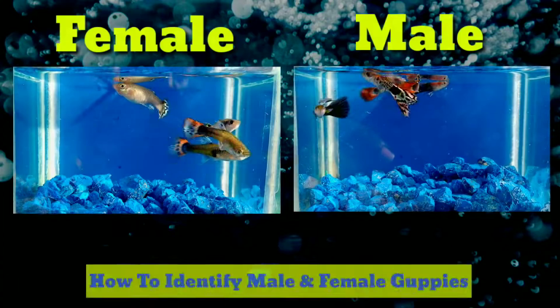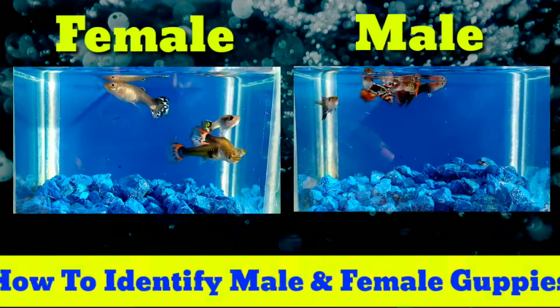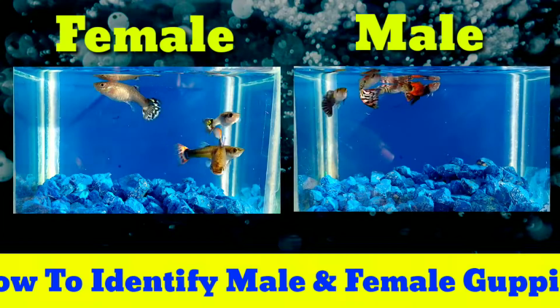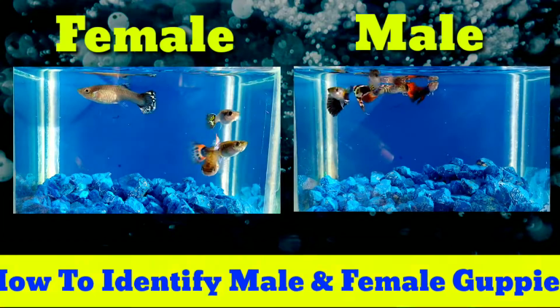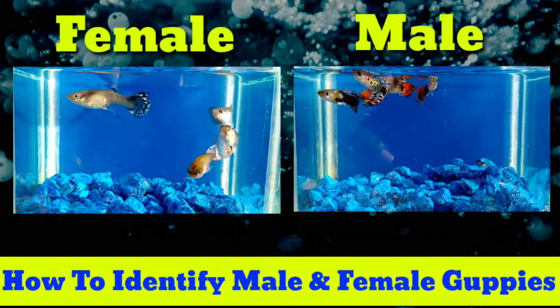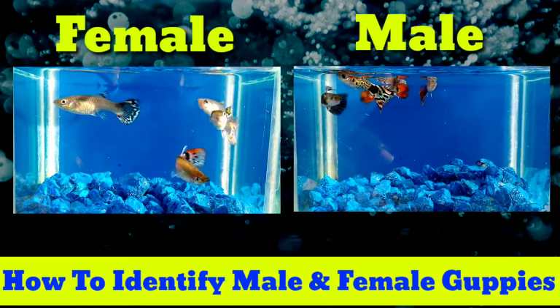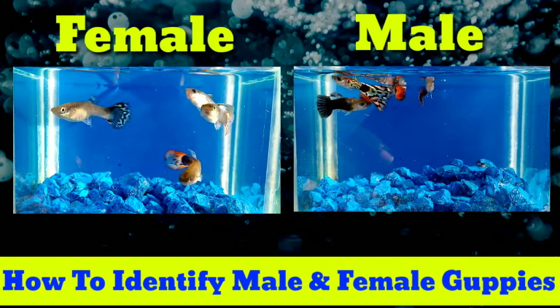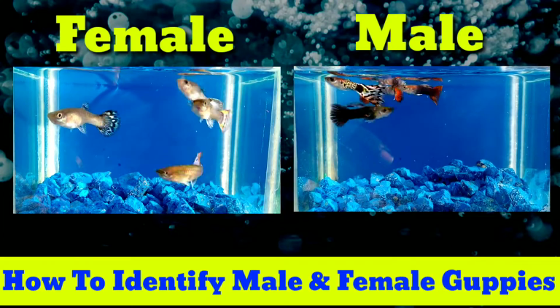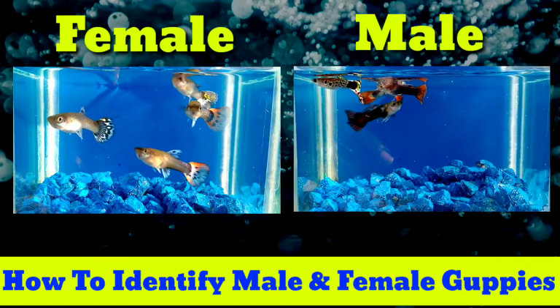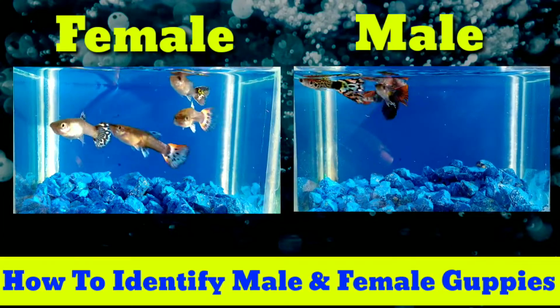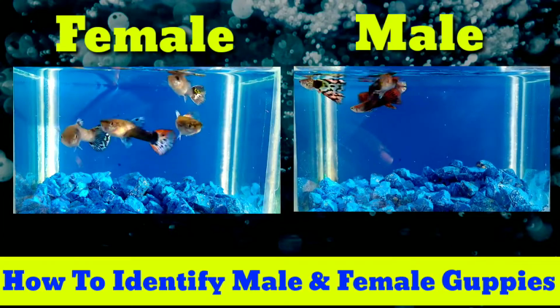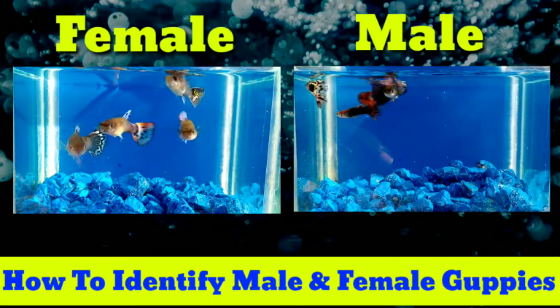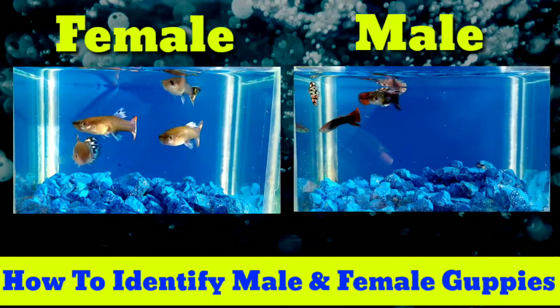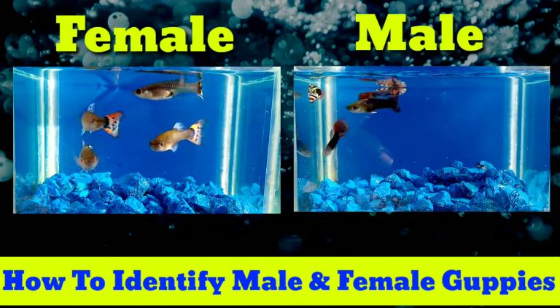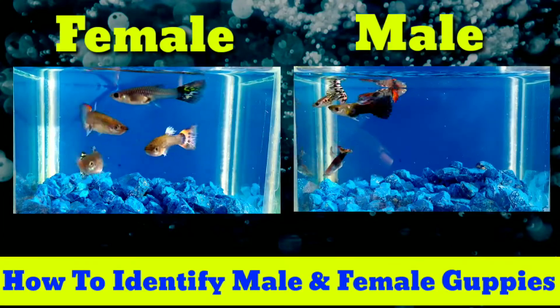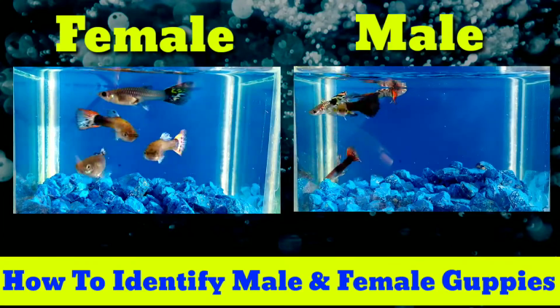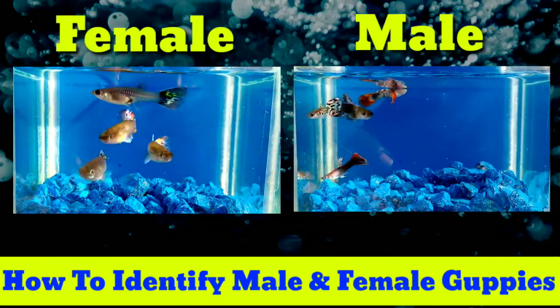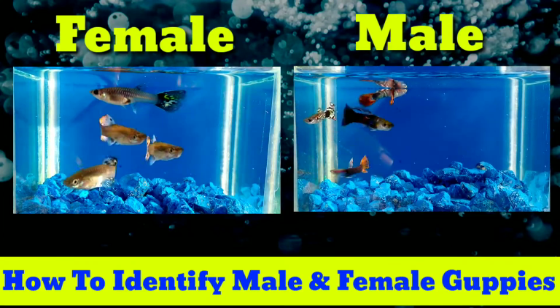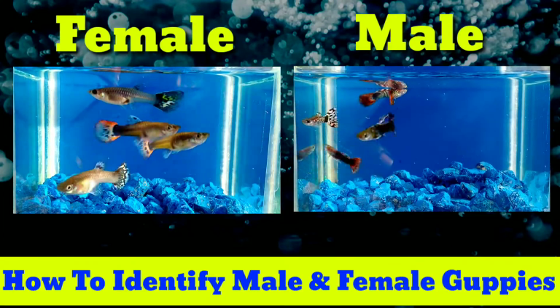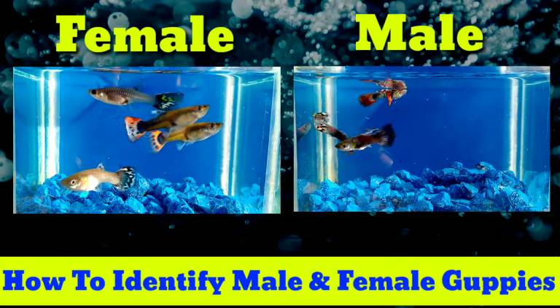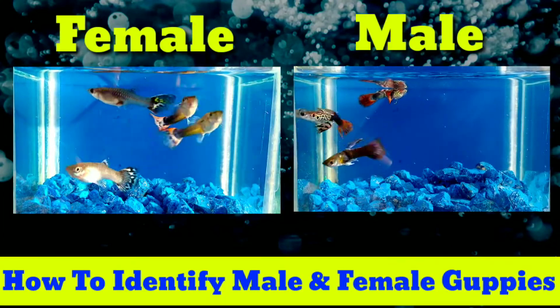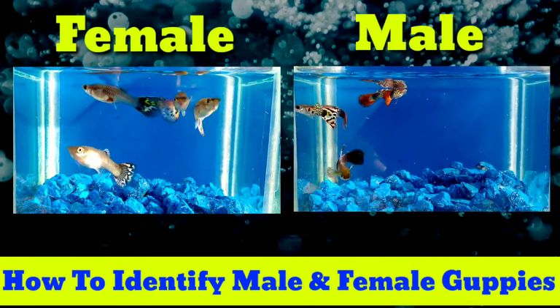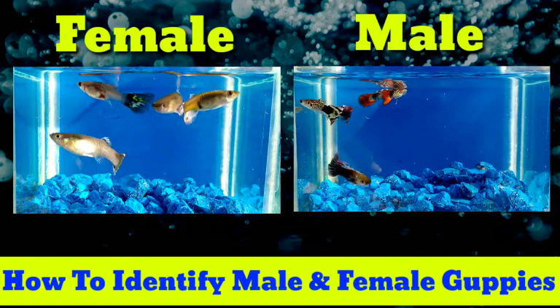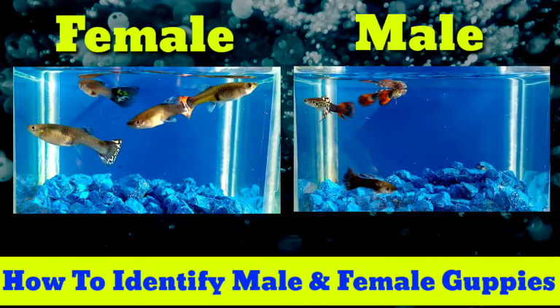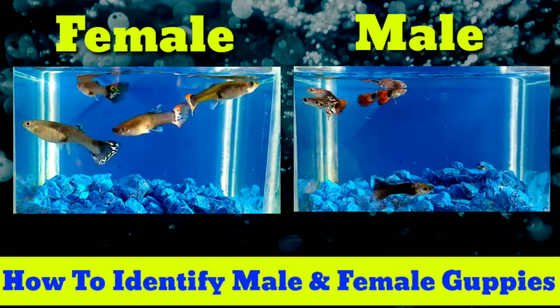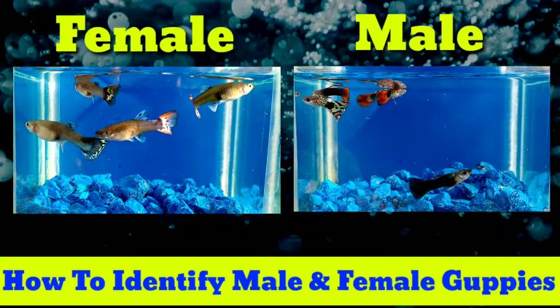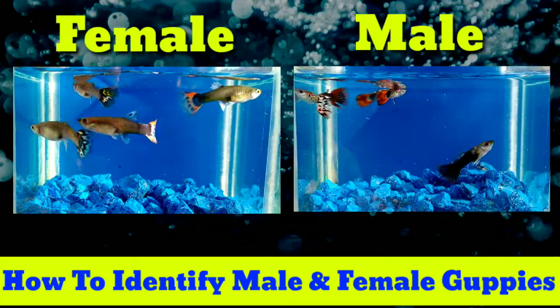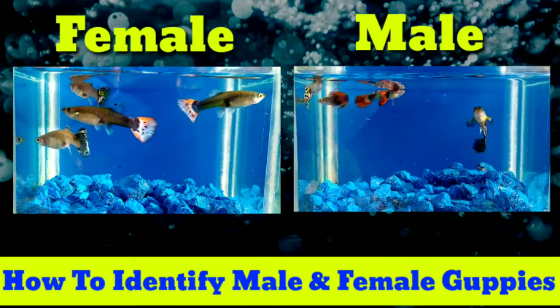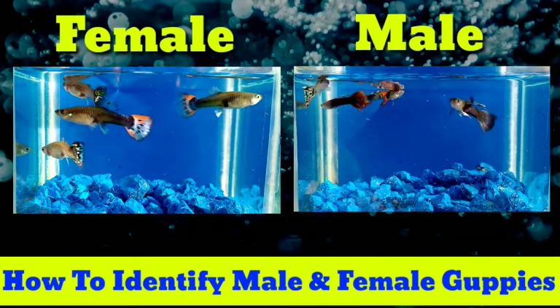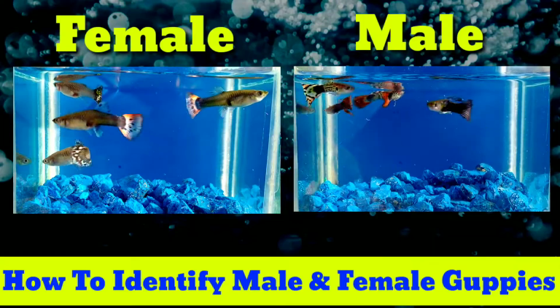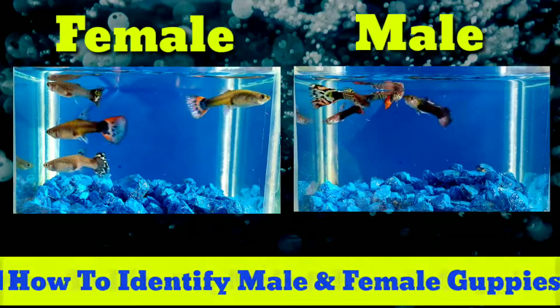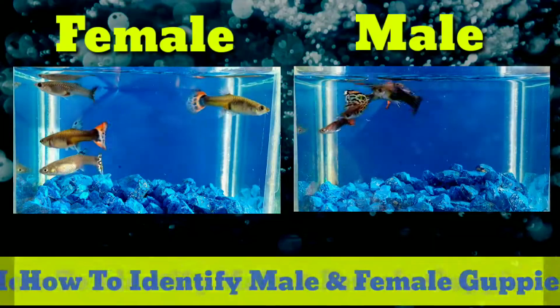Hello everyone, today's topic is how to identify male and female guppies.